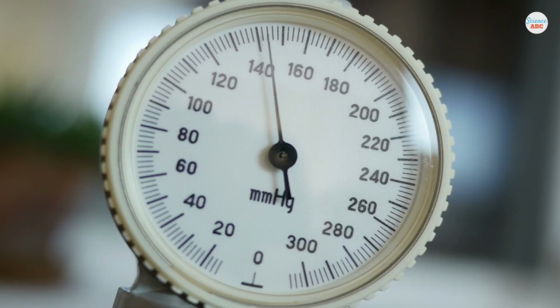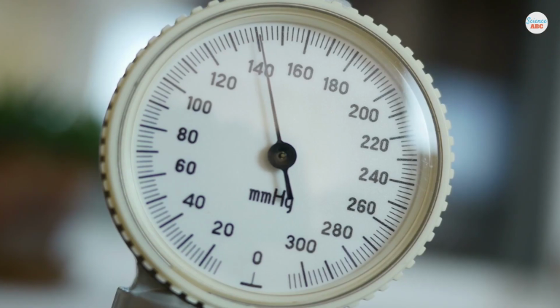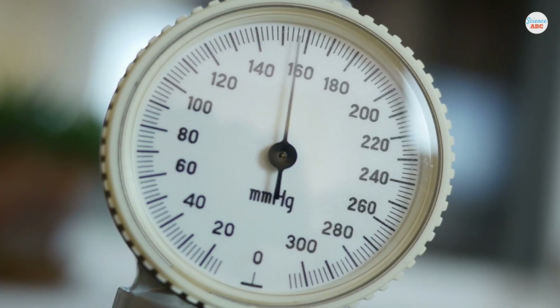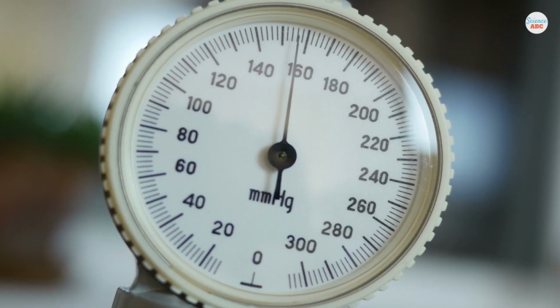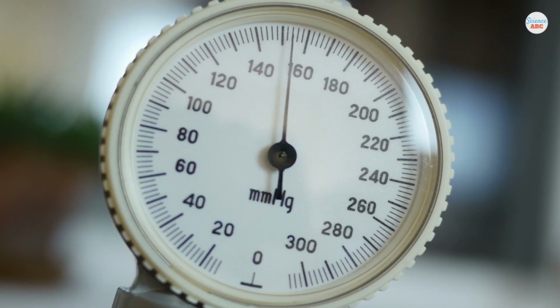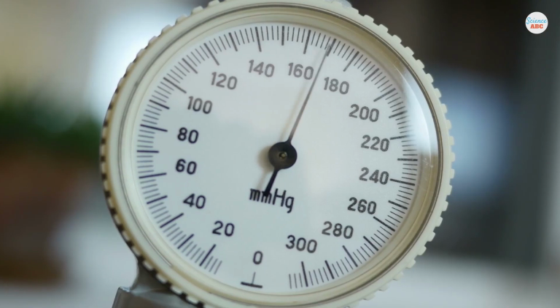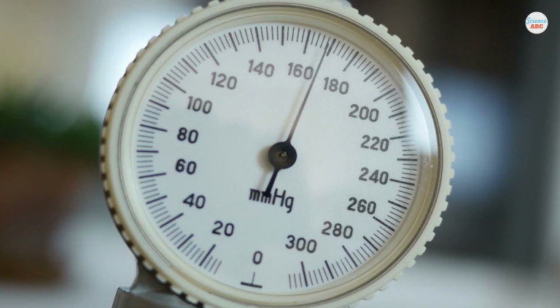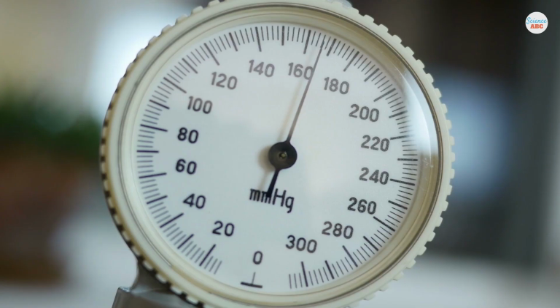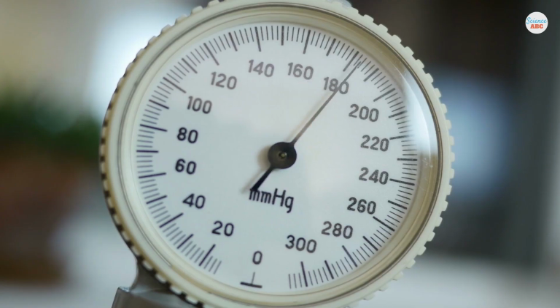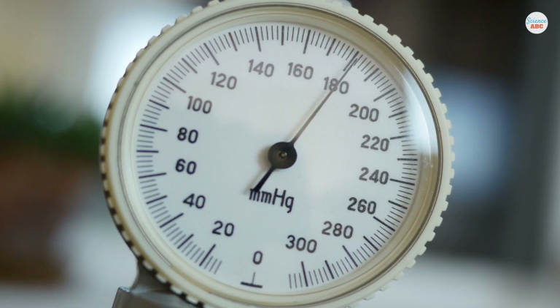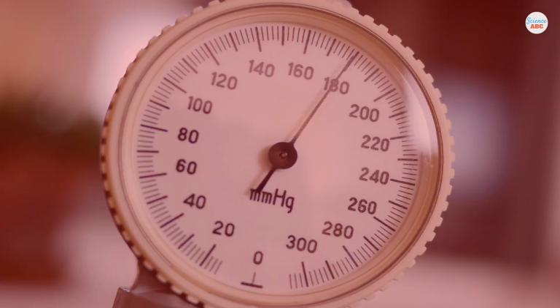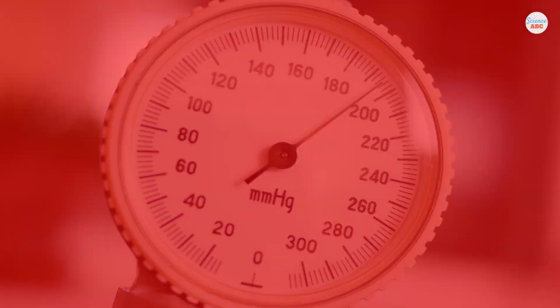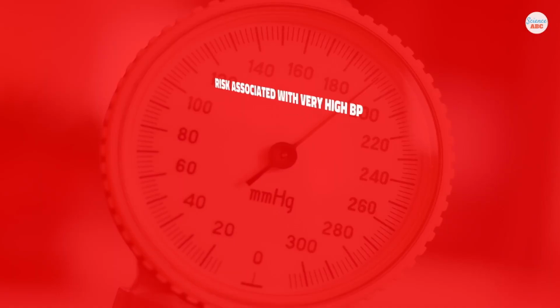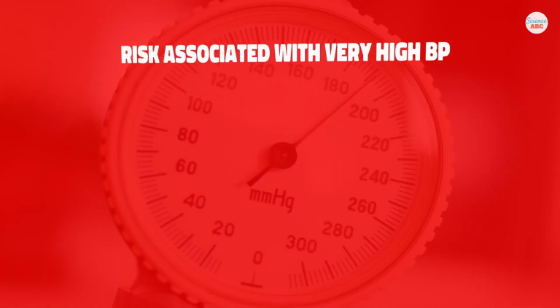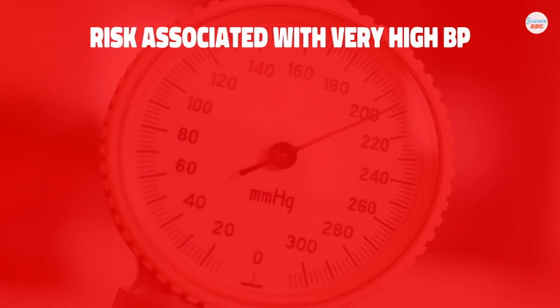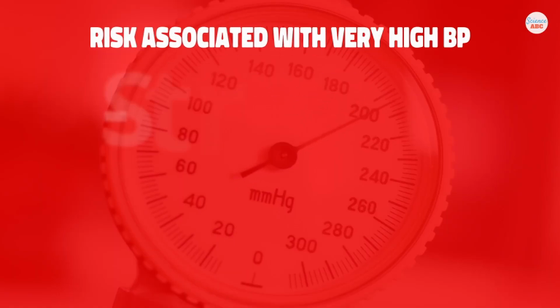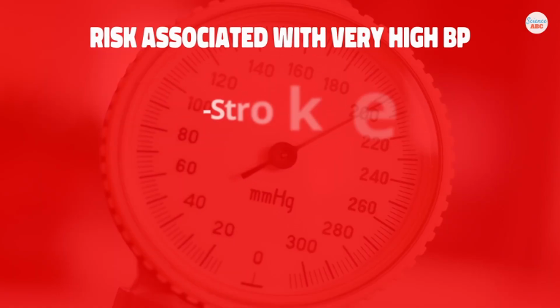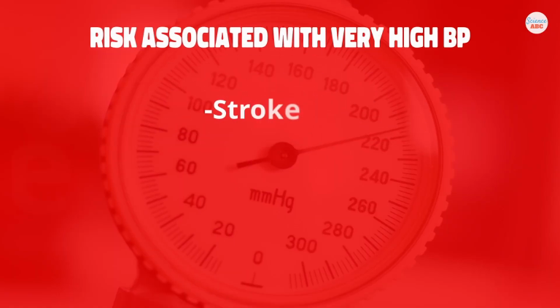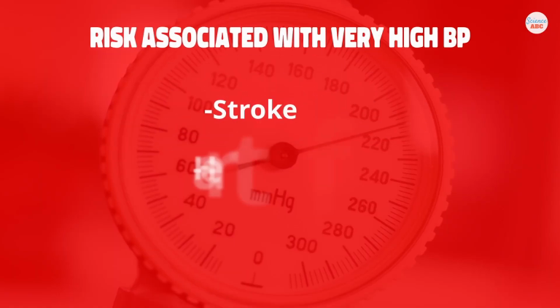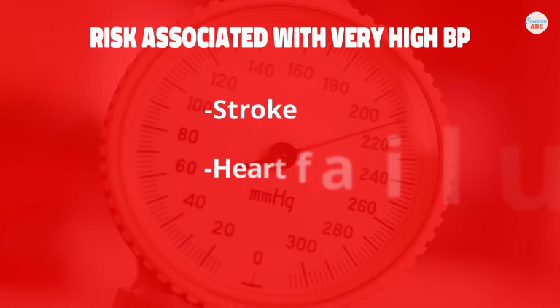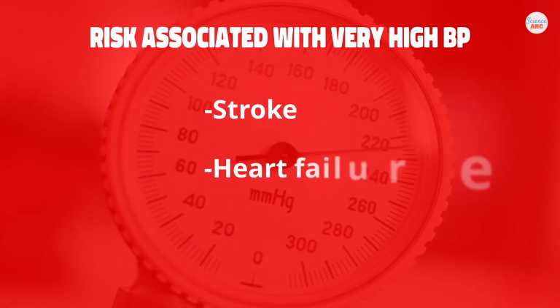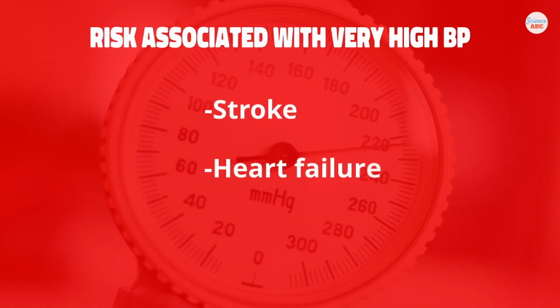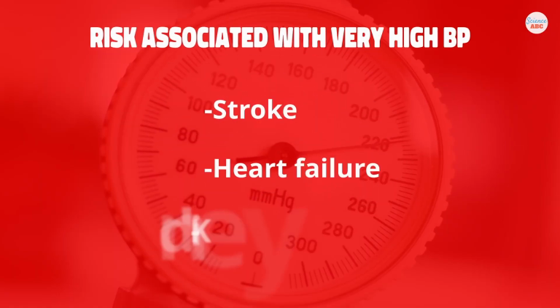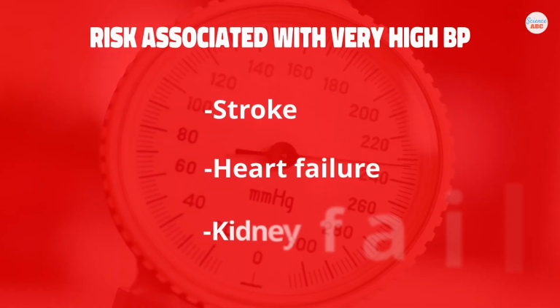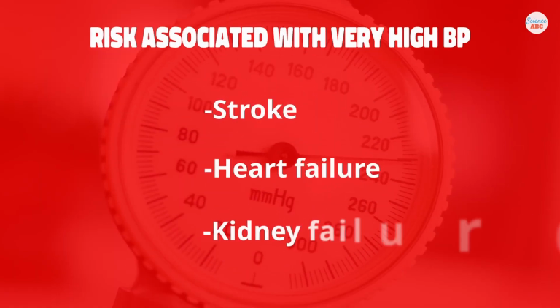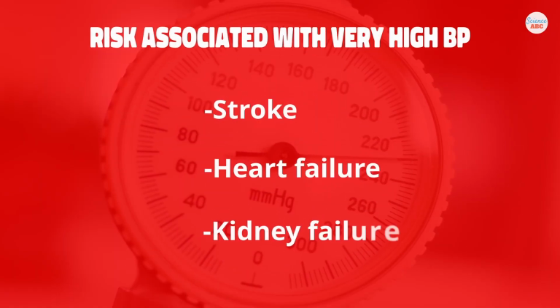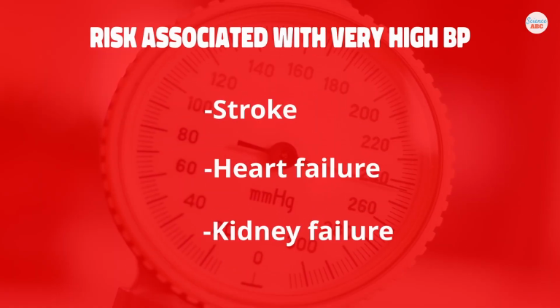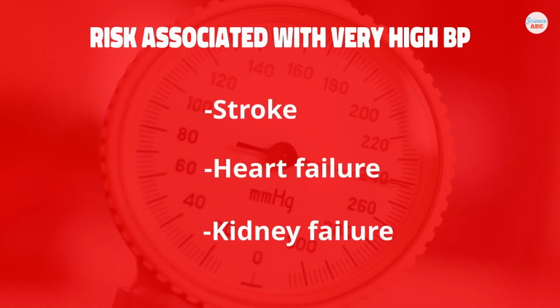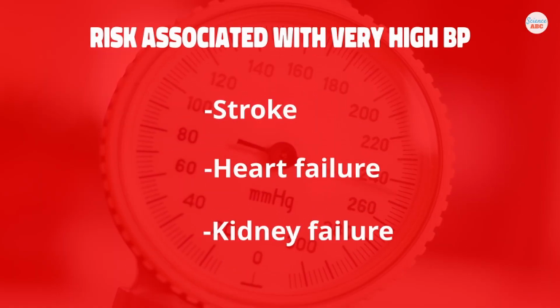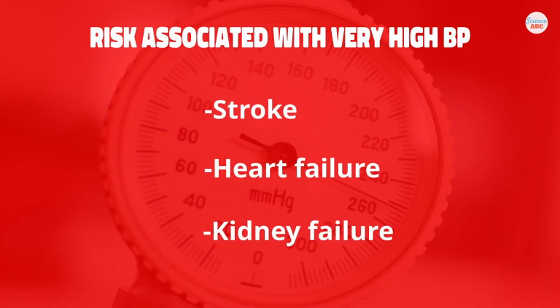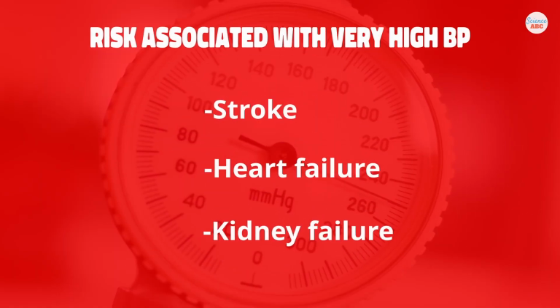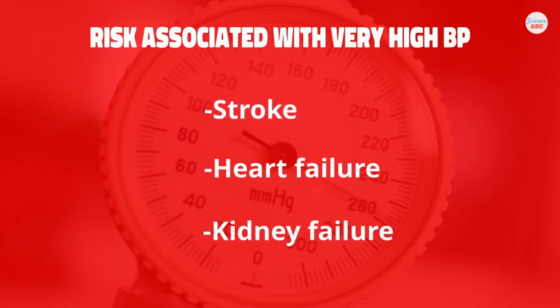If BP exceeds 180, there is a risk of stroke, heart failure, or kidney failure, all of which can lead to death.